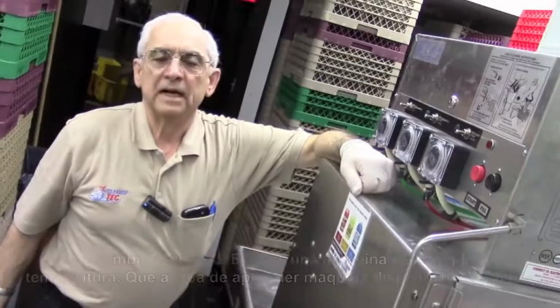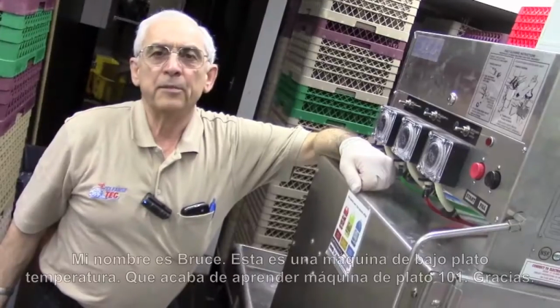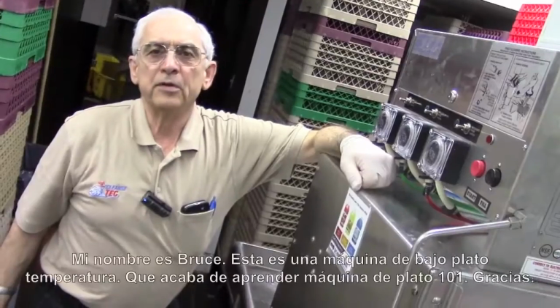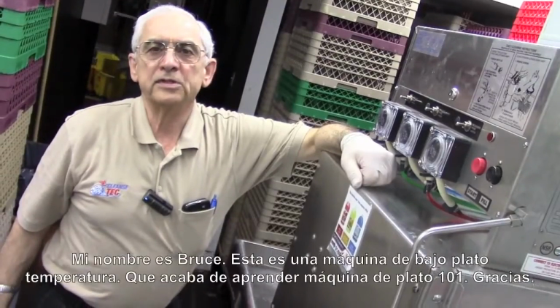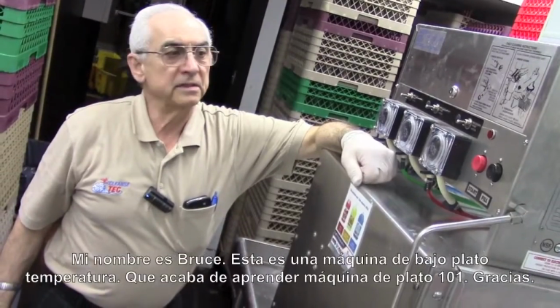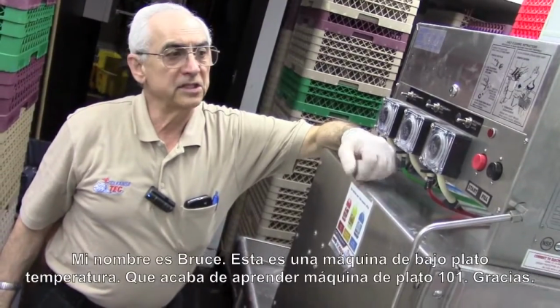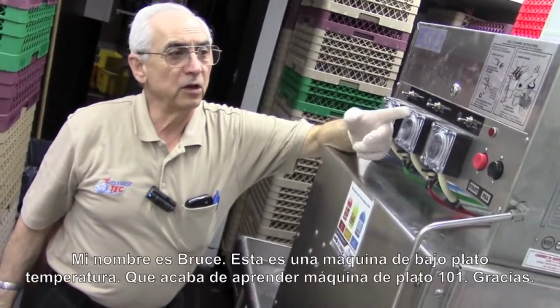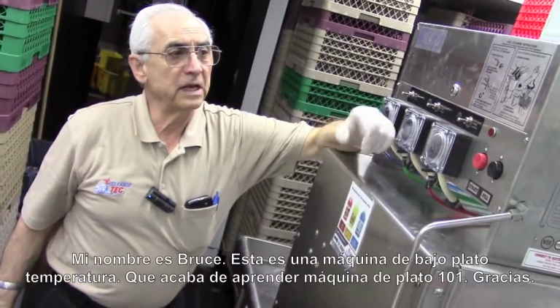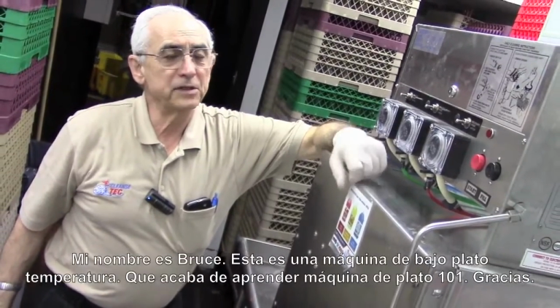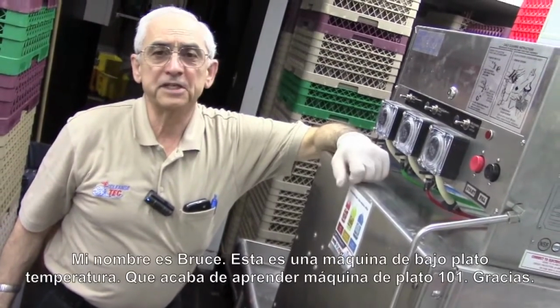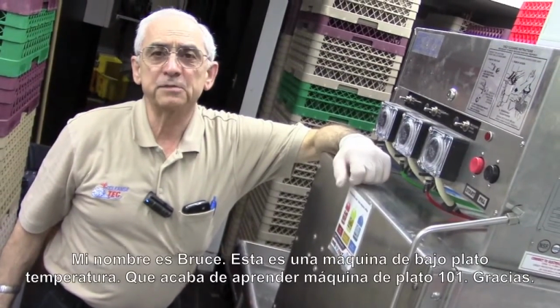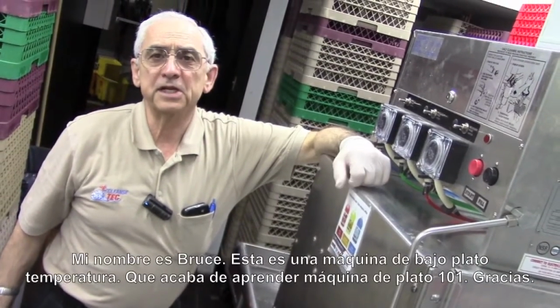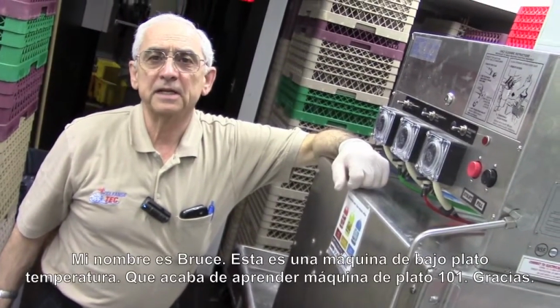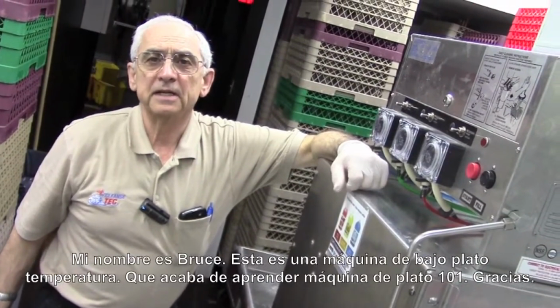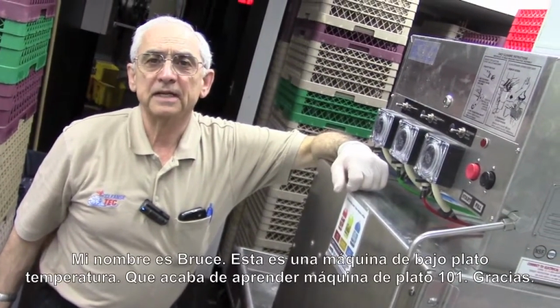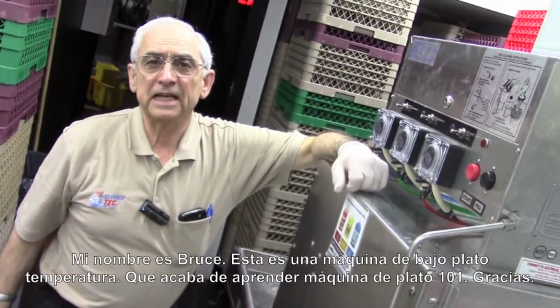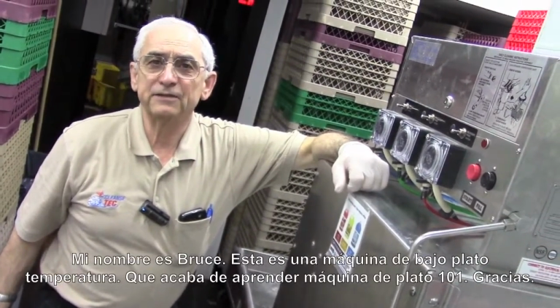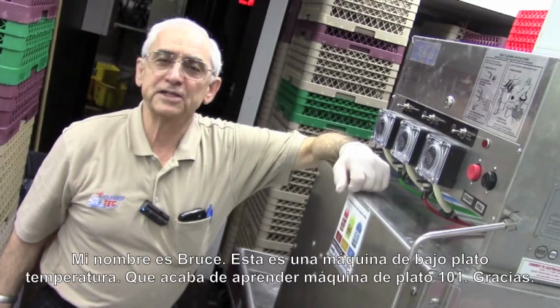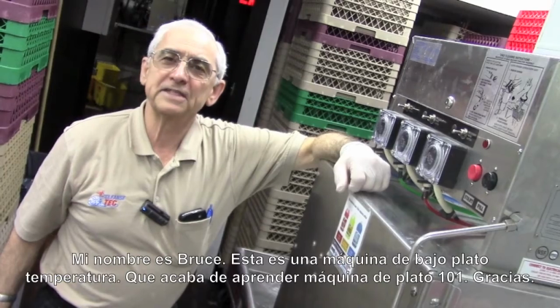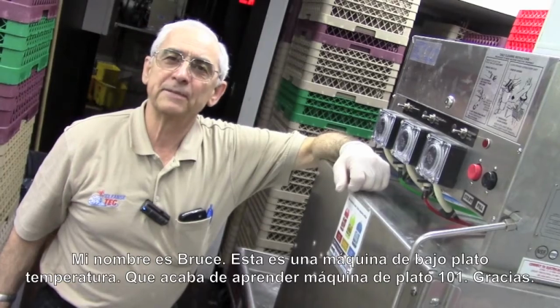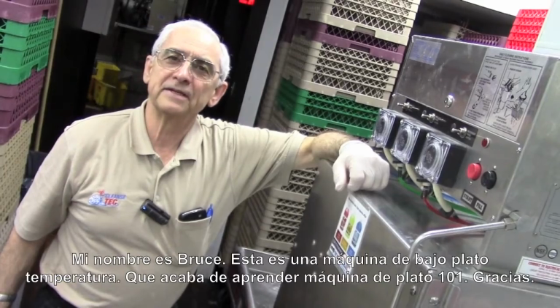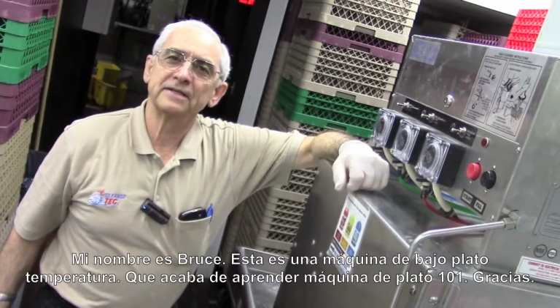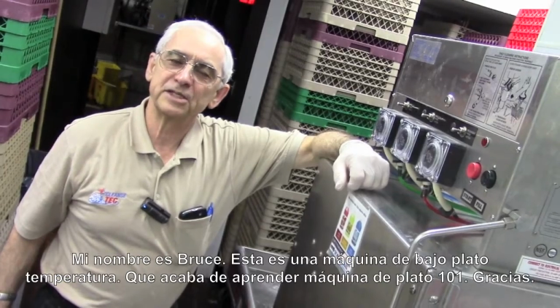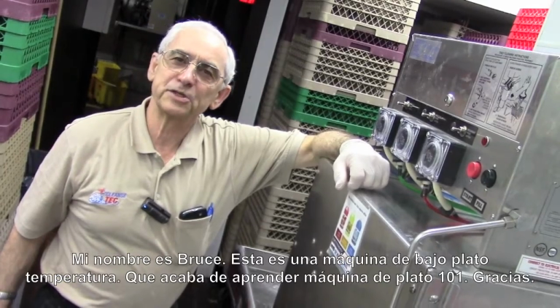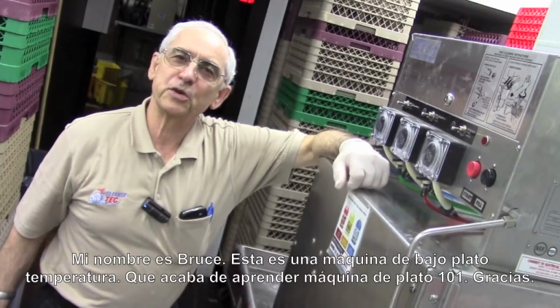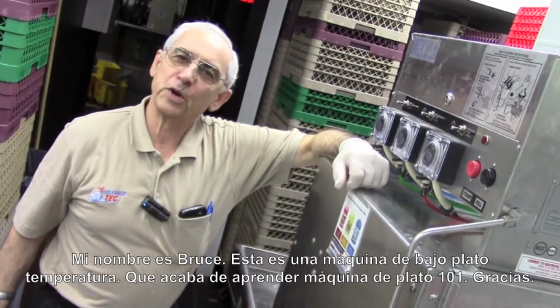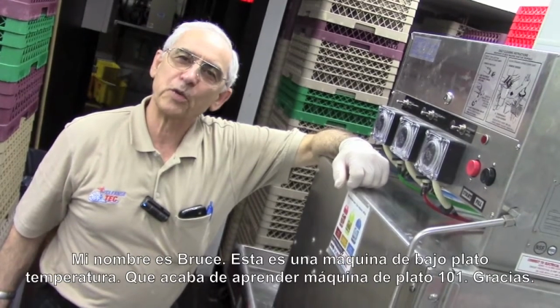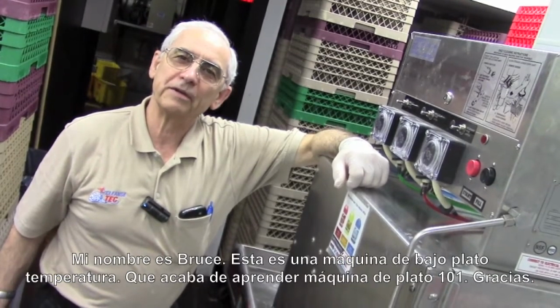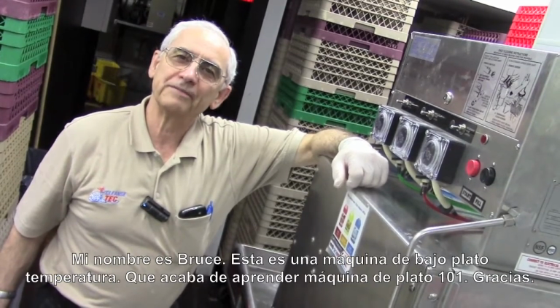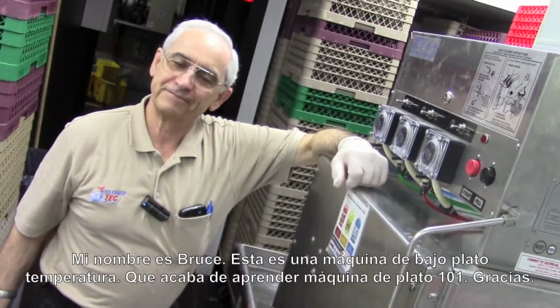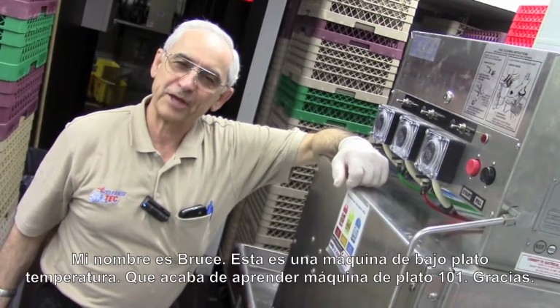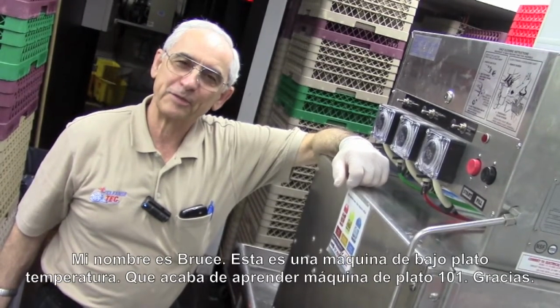I'm Bruce. This is a low-temperature dish machine, and you've just completed Dish Machine 101. Thank you.